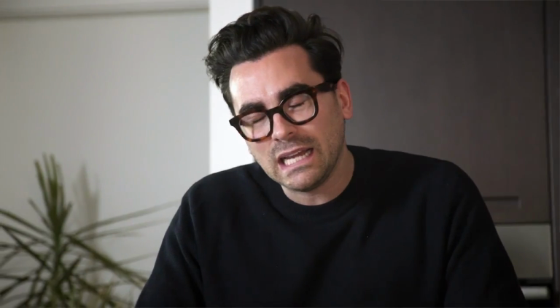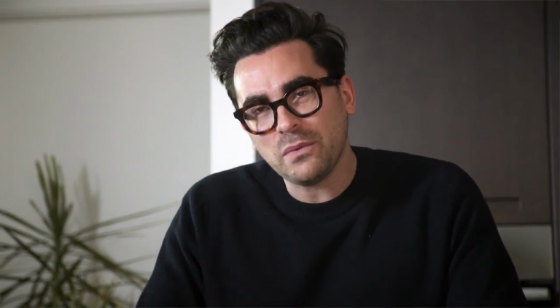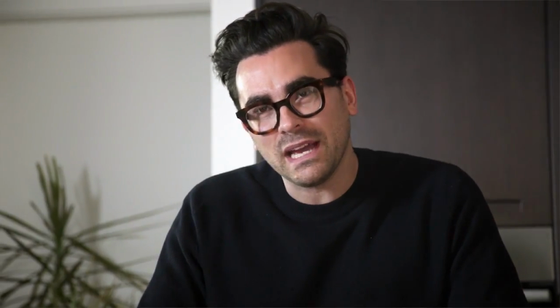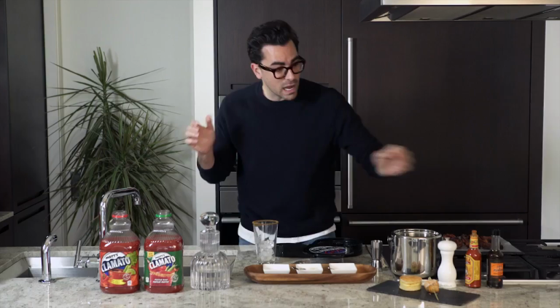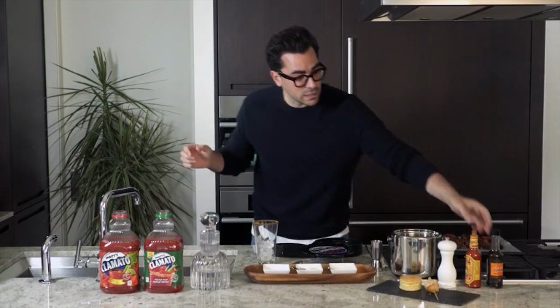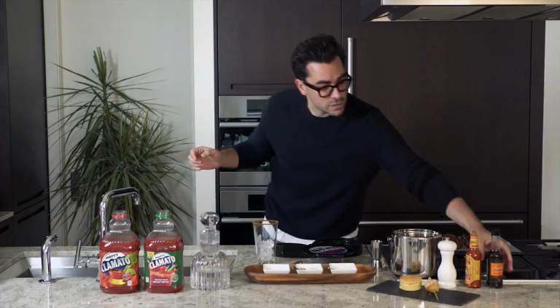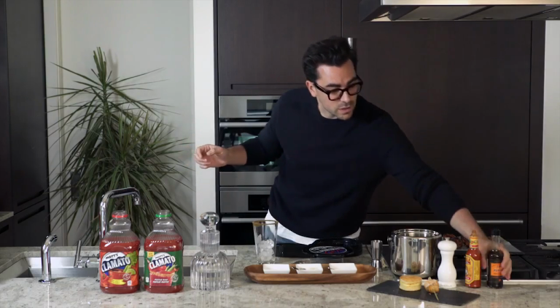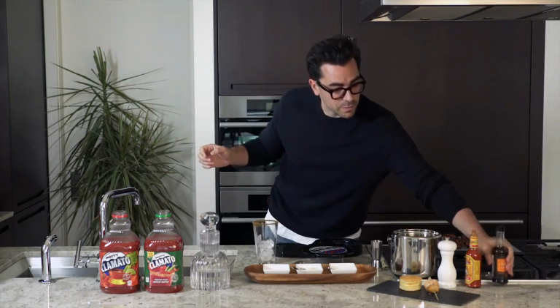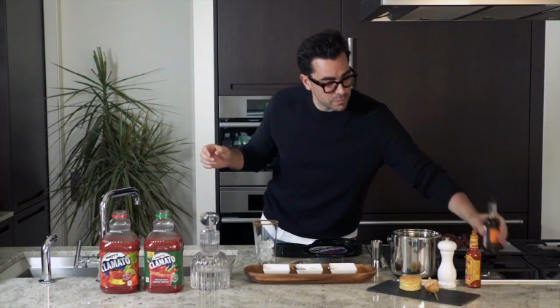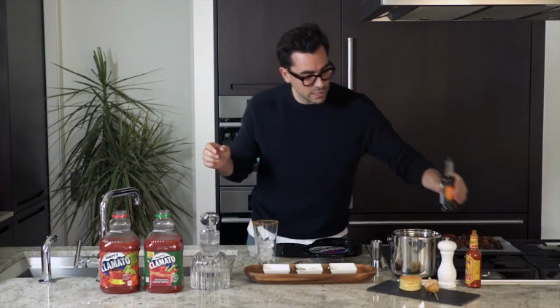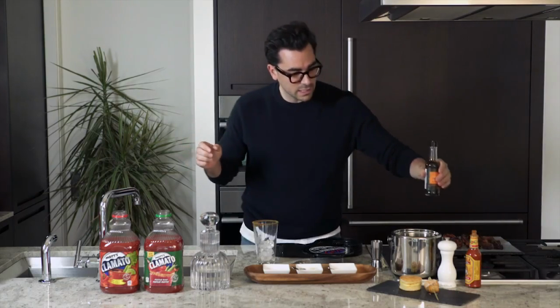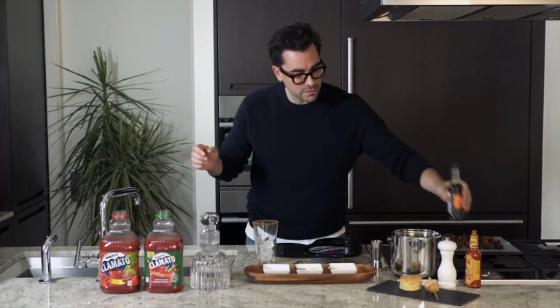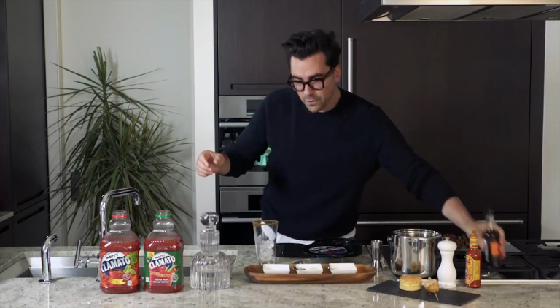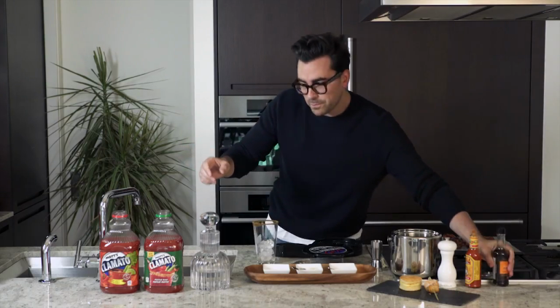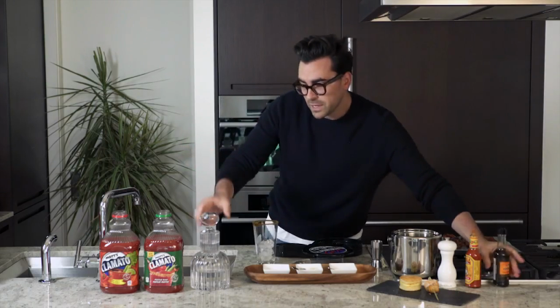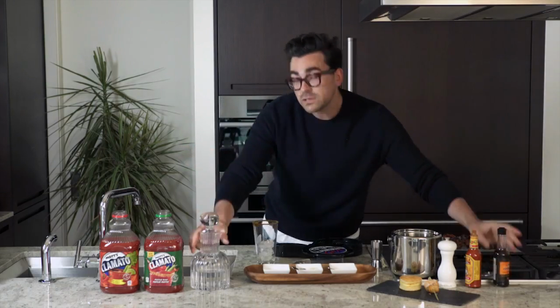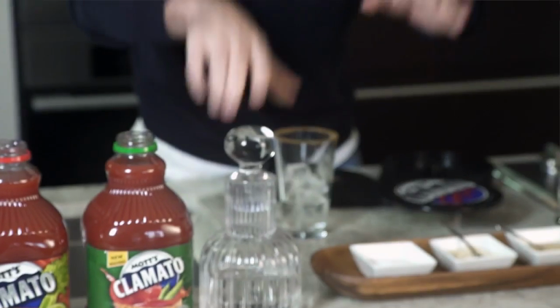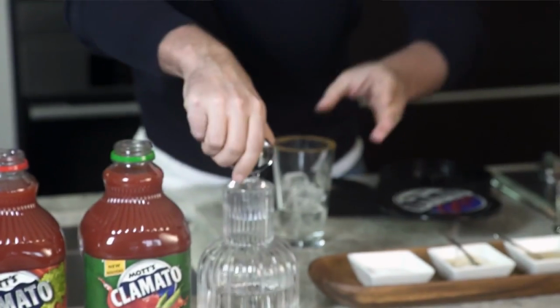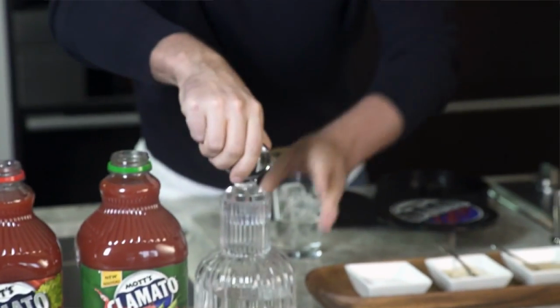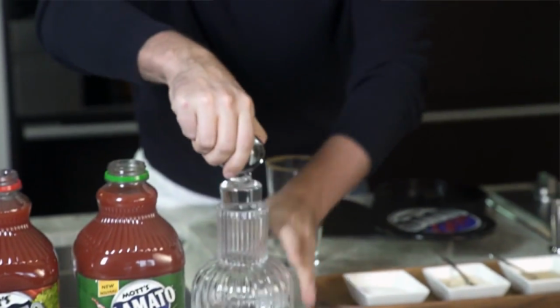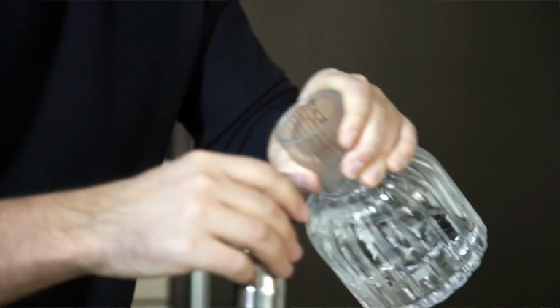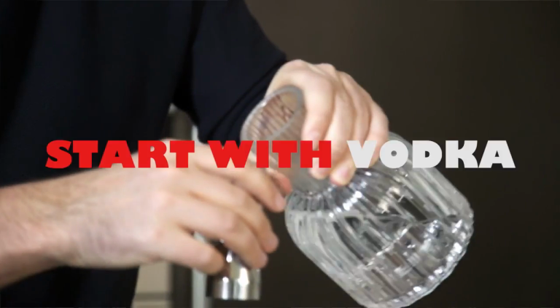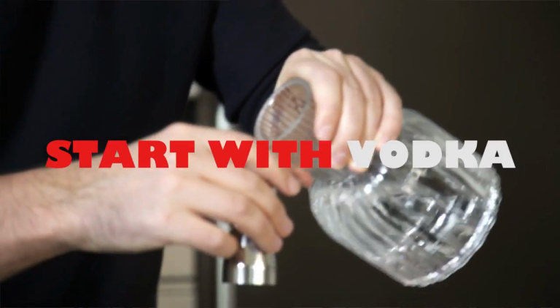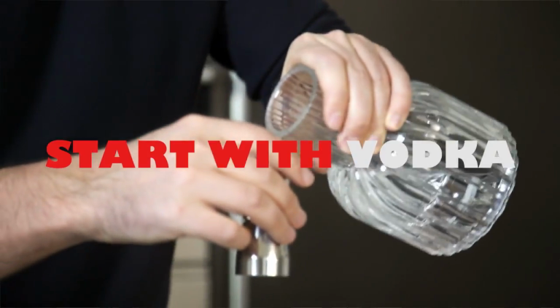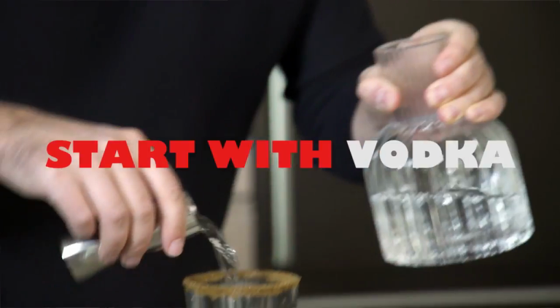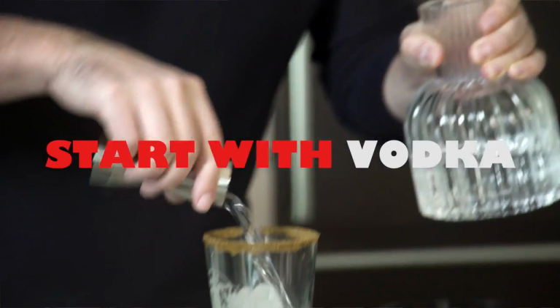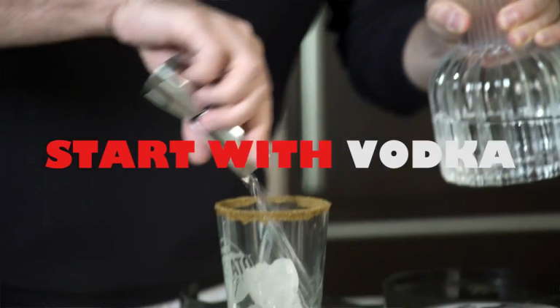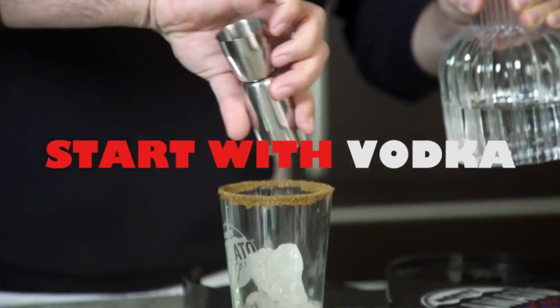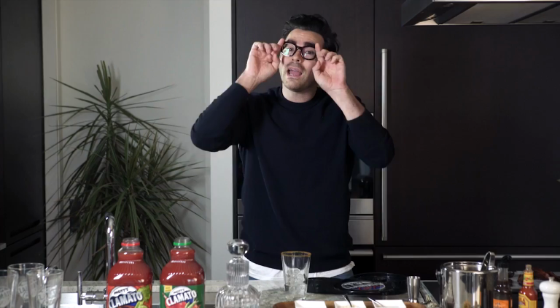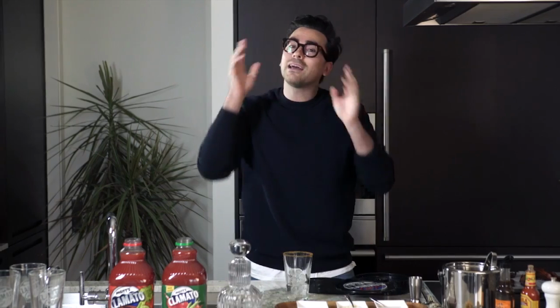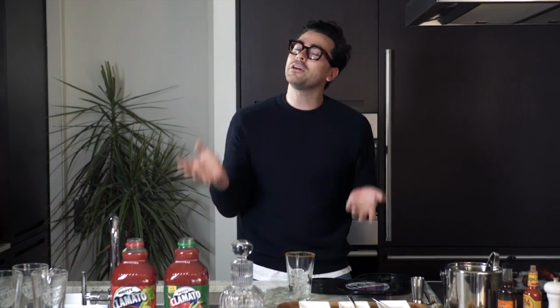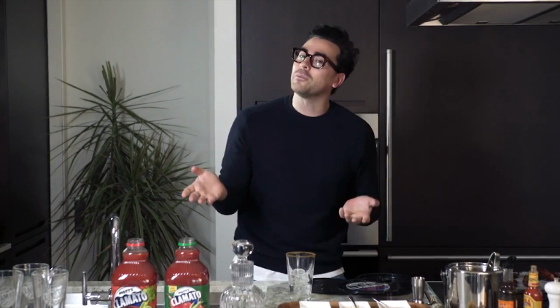Anyway, I like to start by putting in some vodka. Always start with the vodka. Why? I don't know.